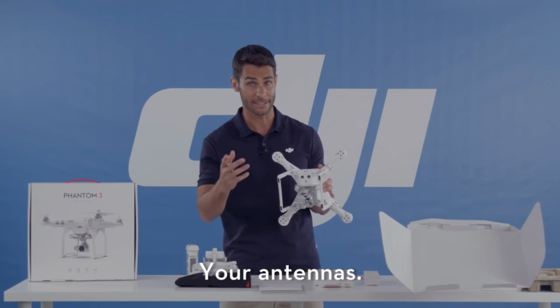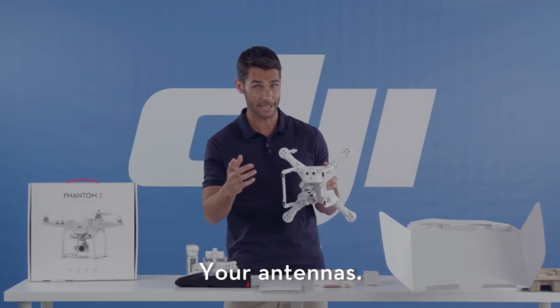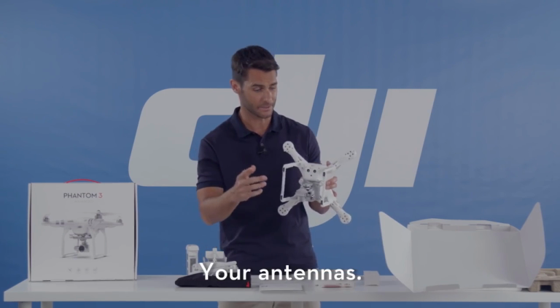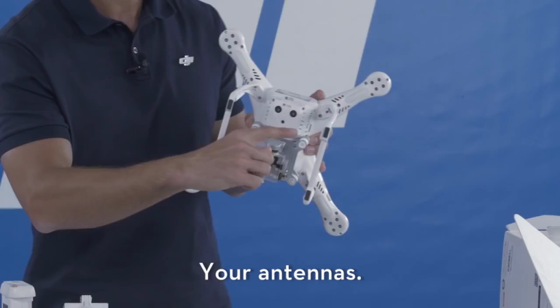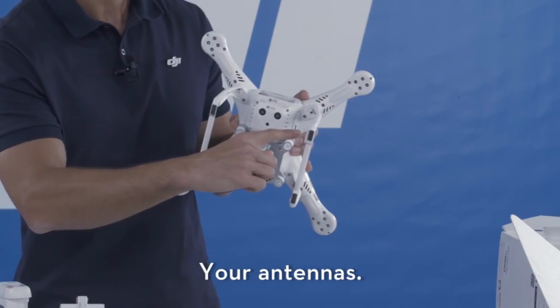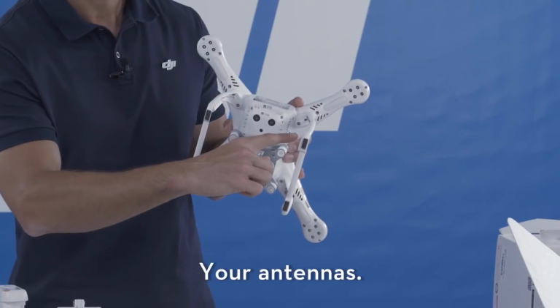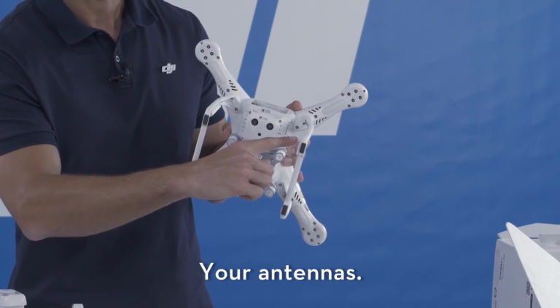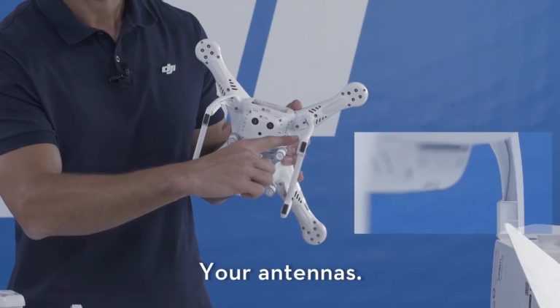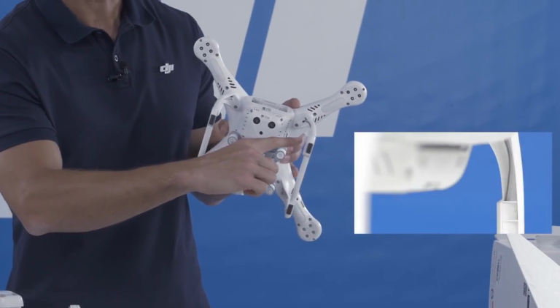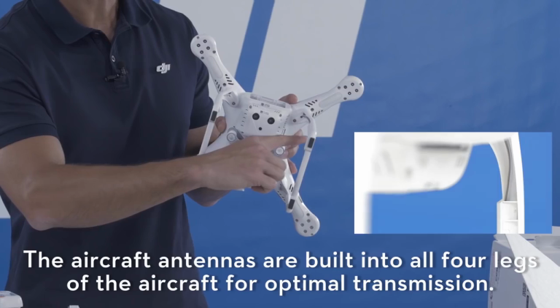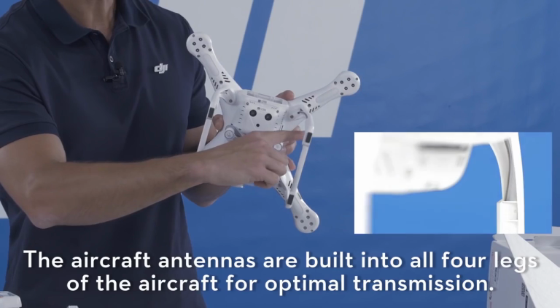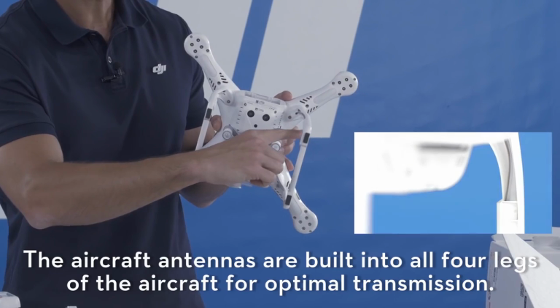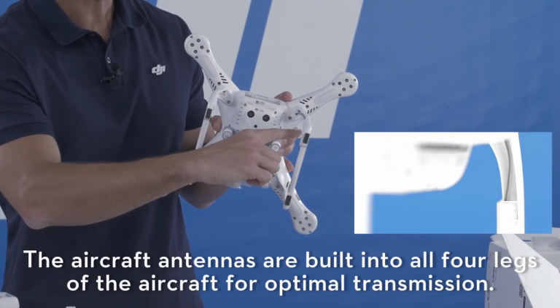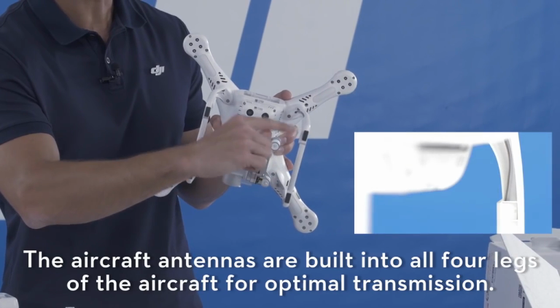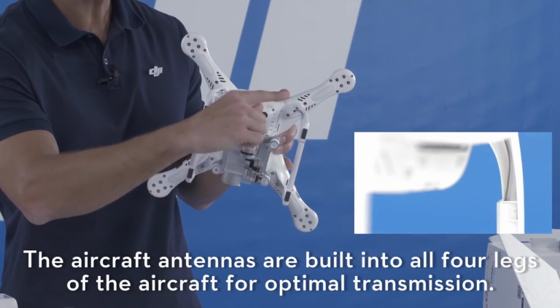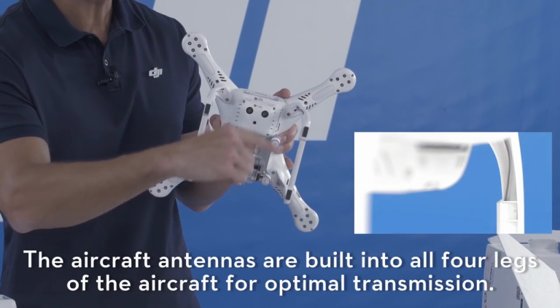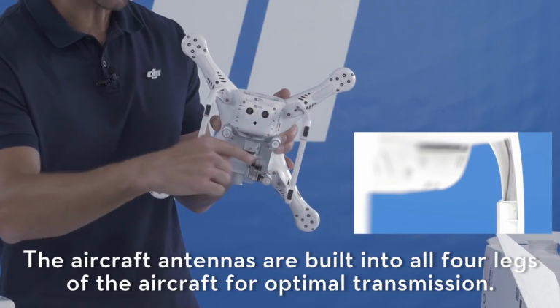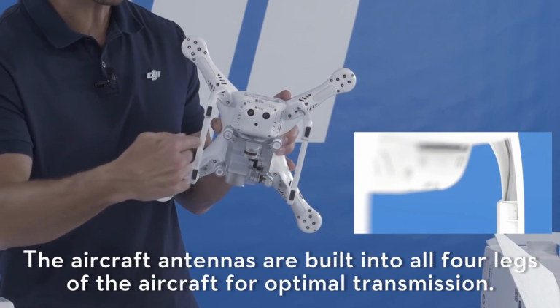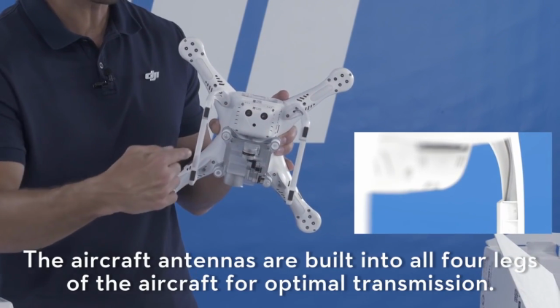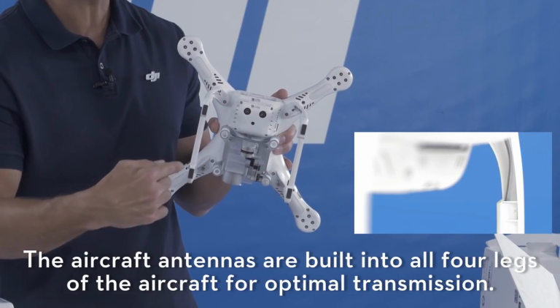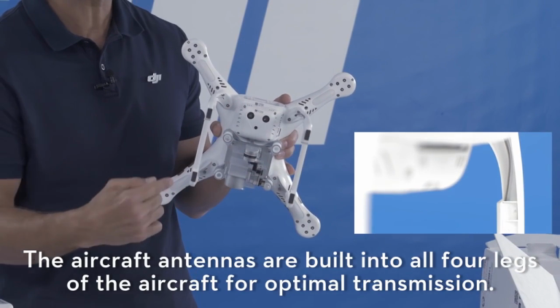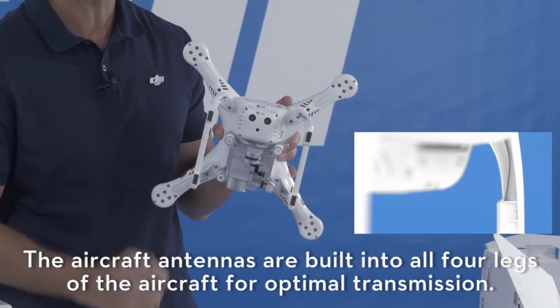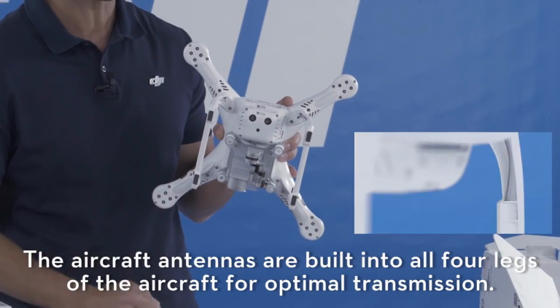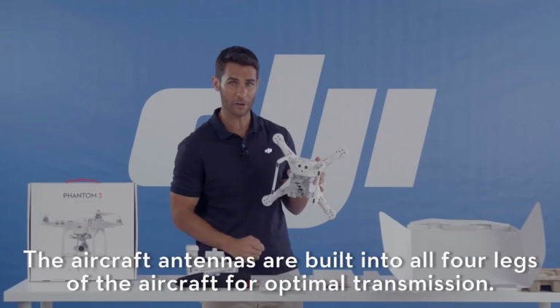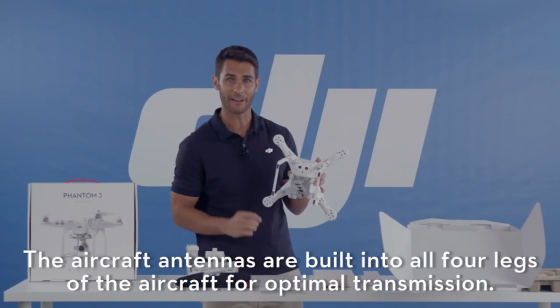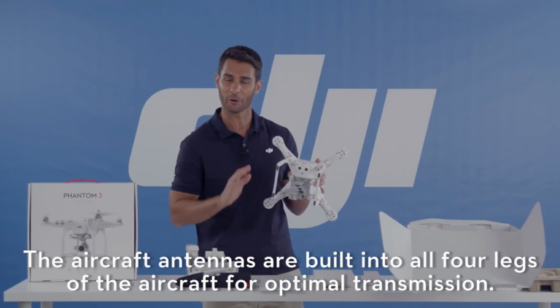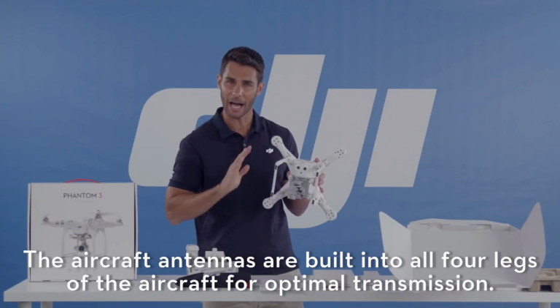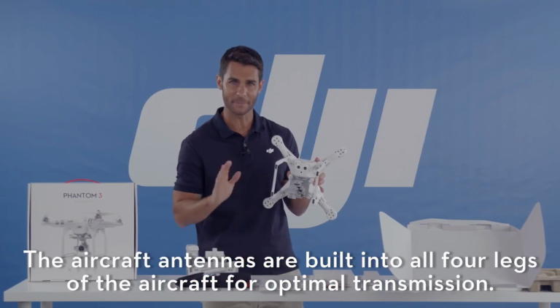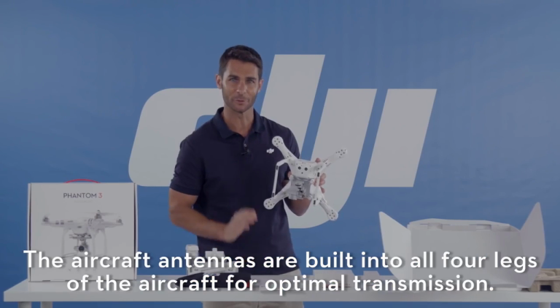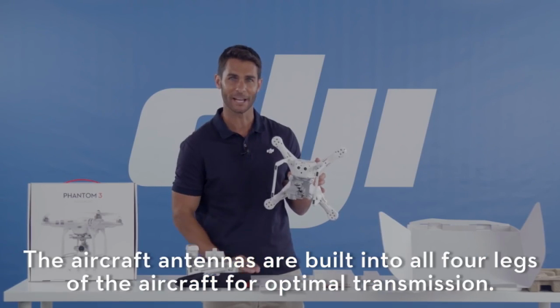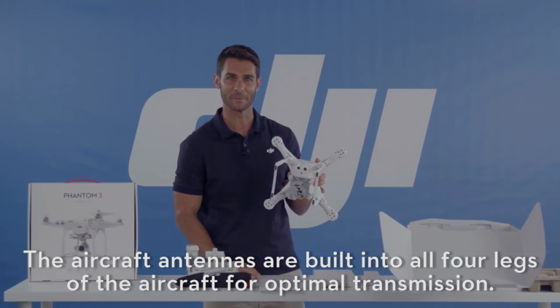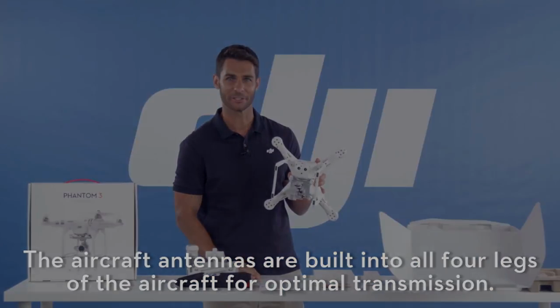Please see the user manual for more information on that. The aircraft's antennas are built into all four legs of the aircraft for optimal transmission.